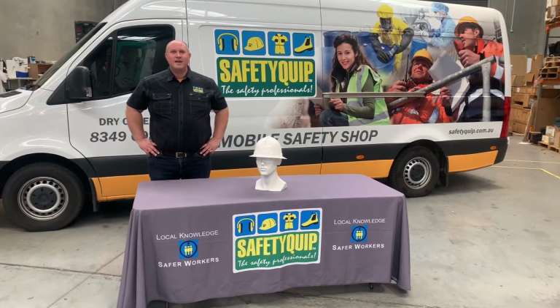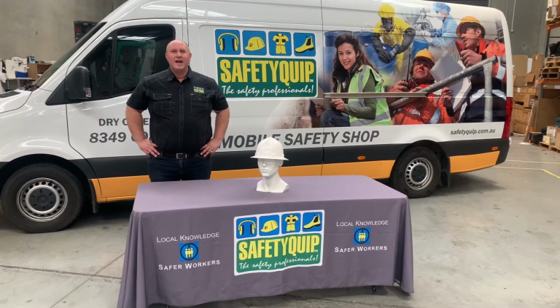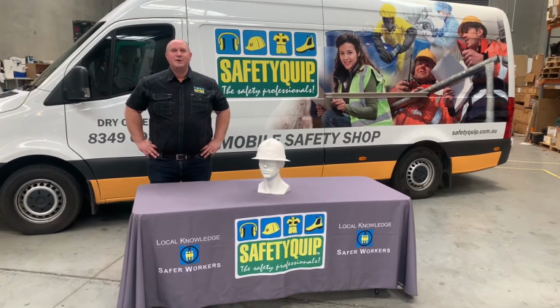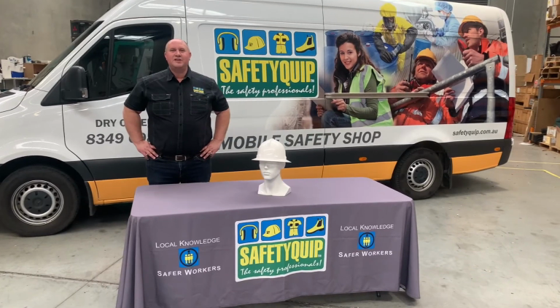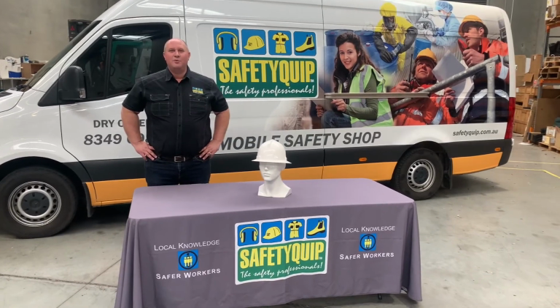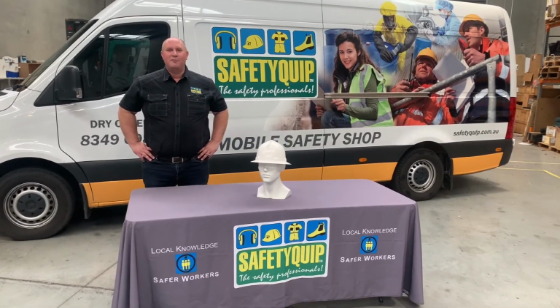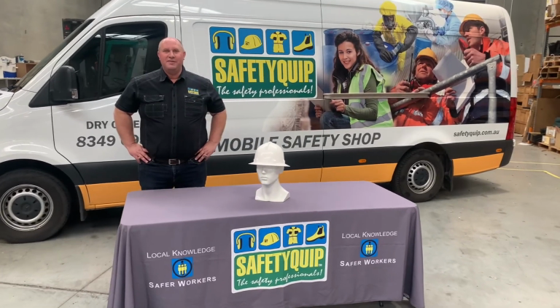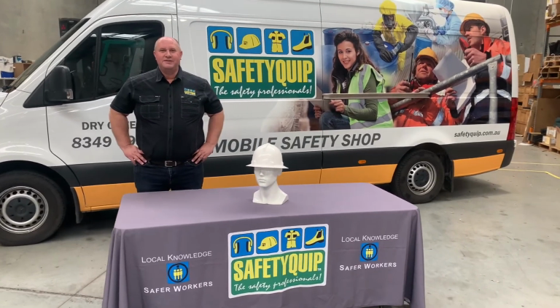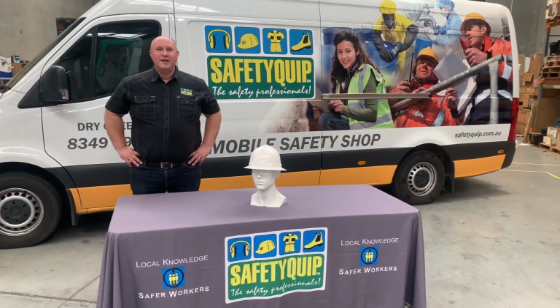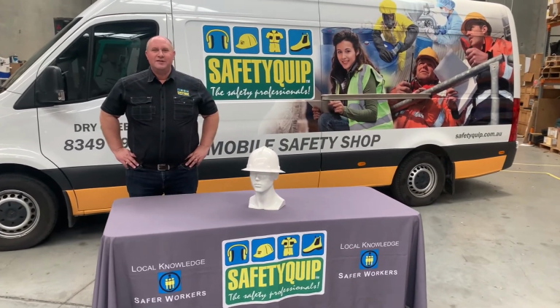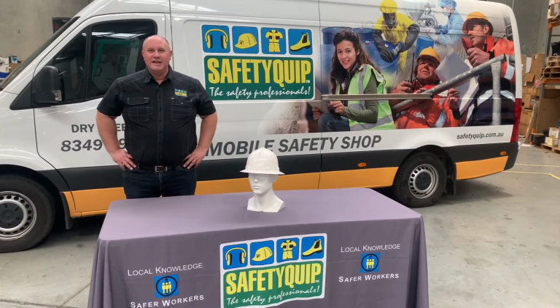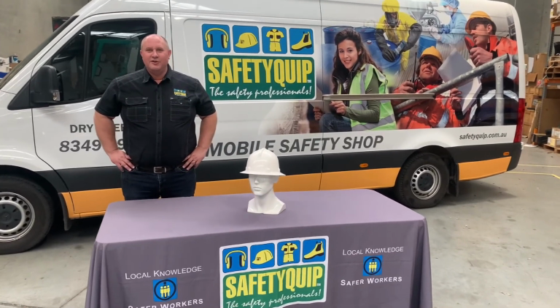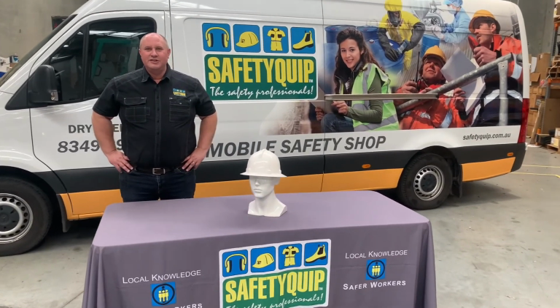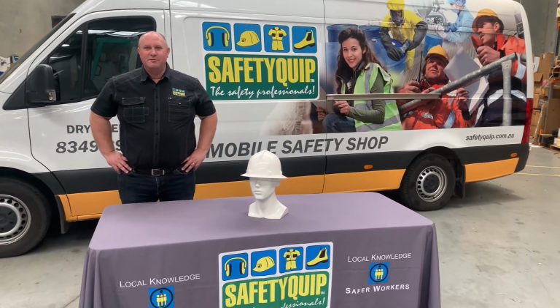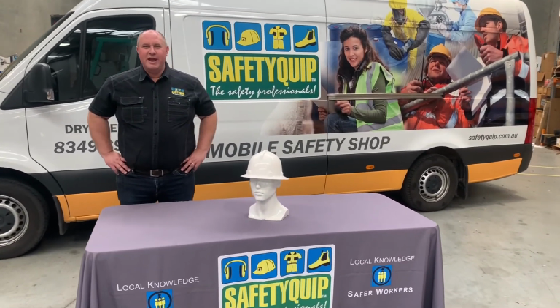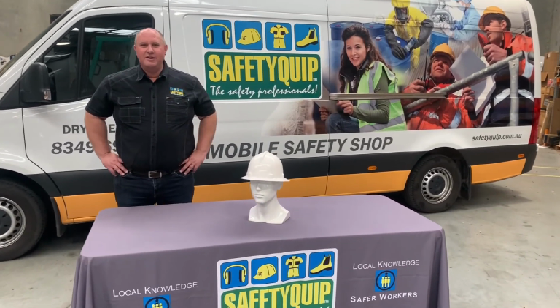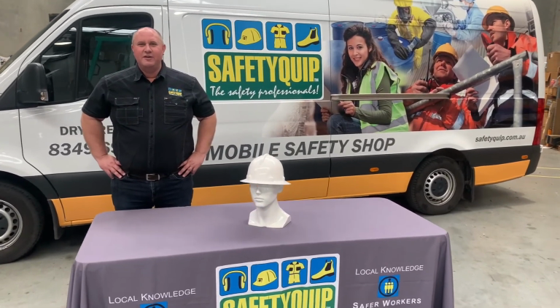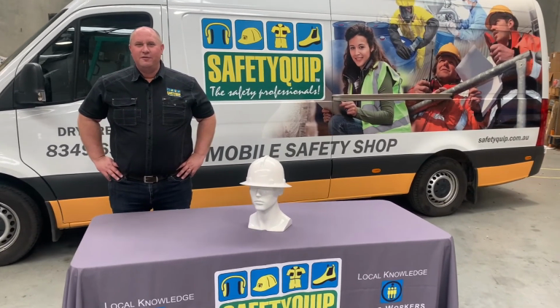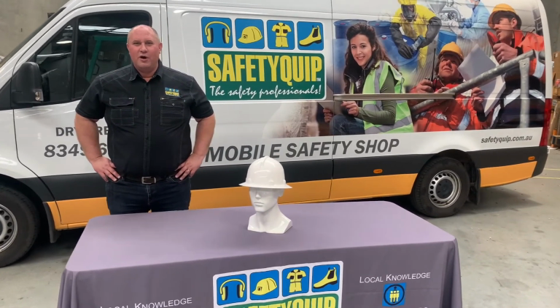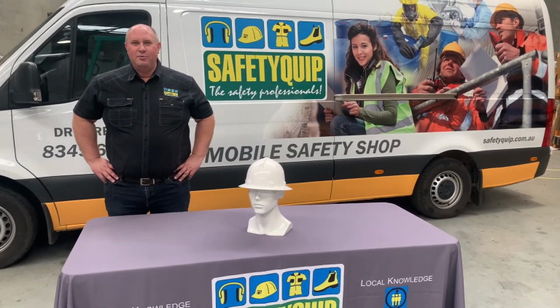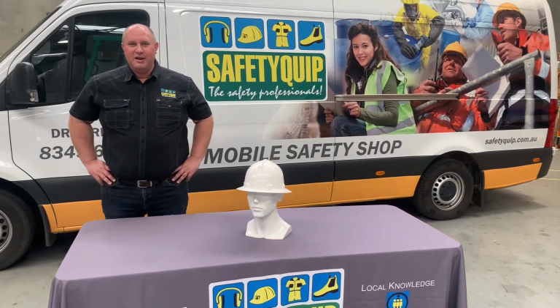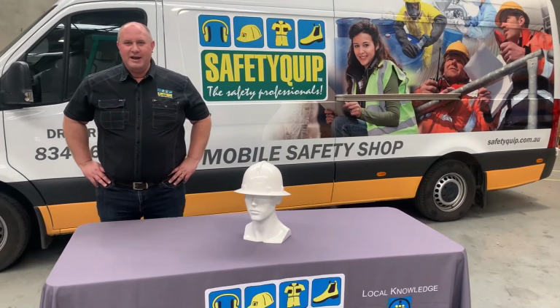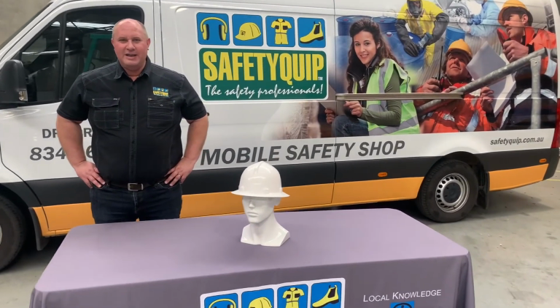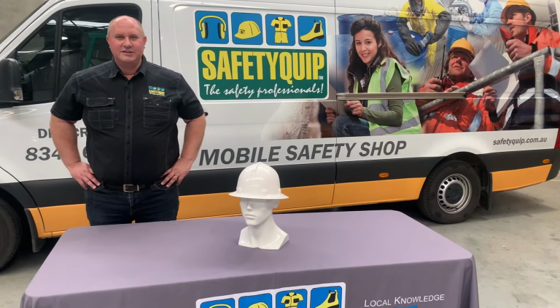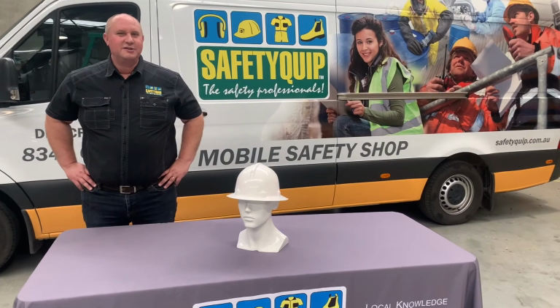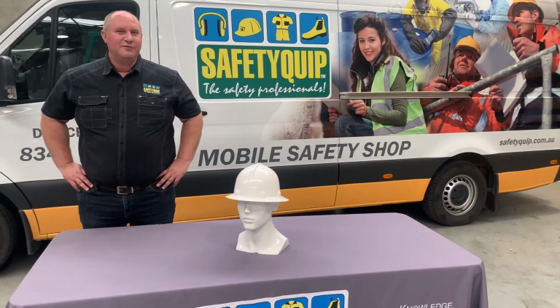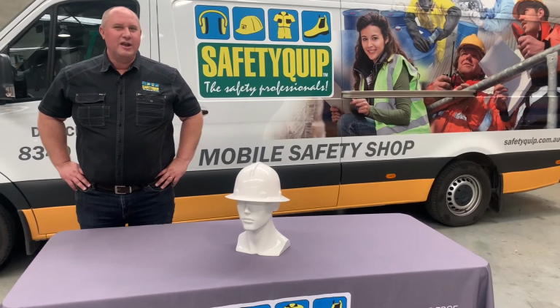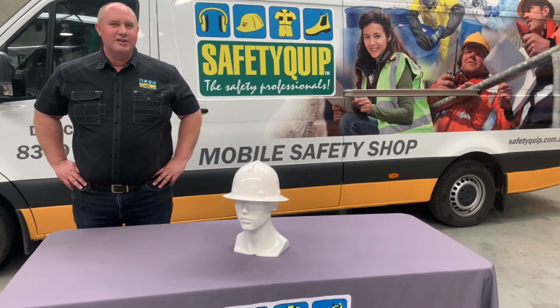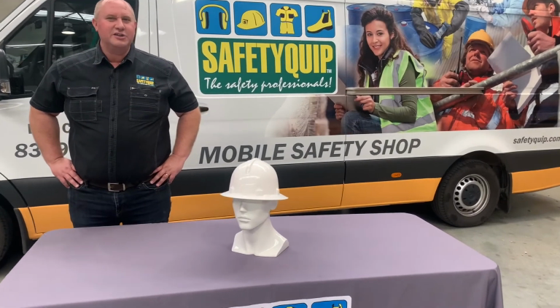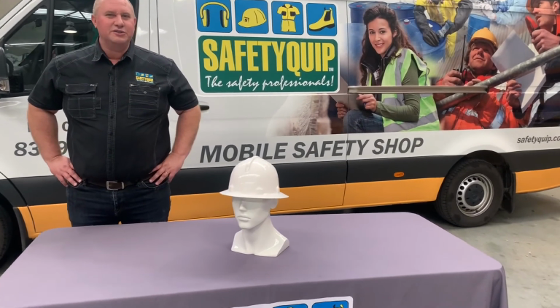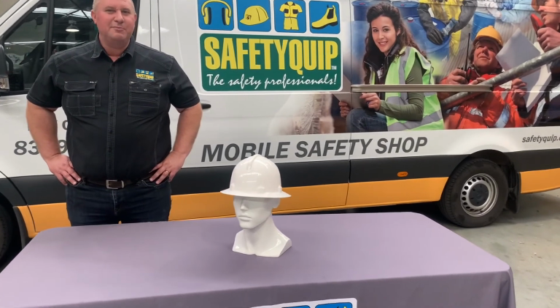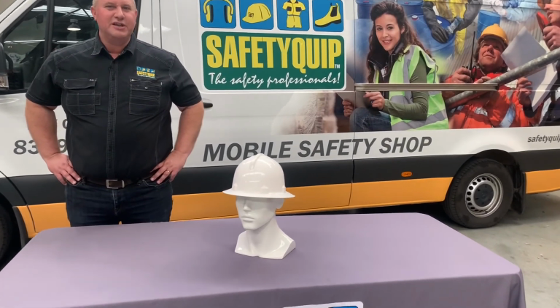As we enter the warmer months, there's increased demand for wide-brim hardhats to provide additional sun protection.